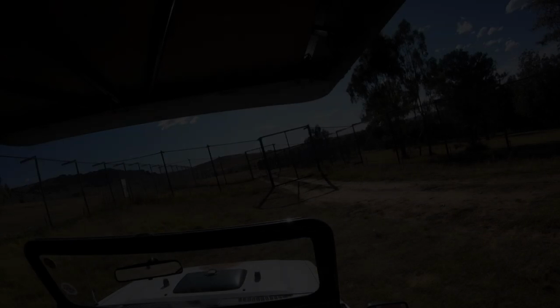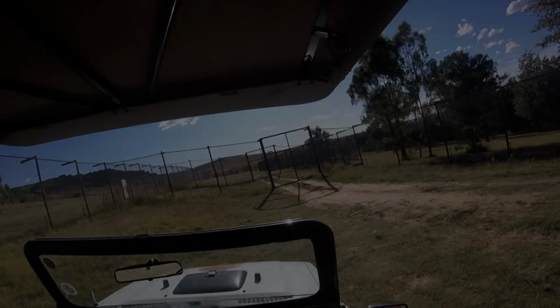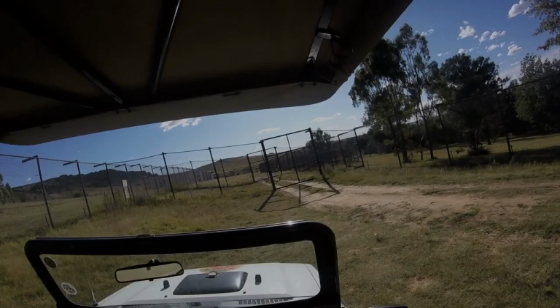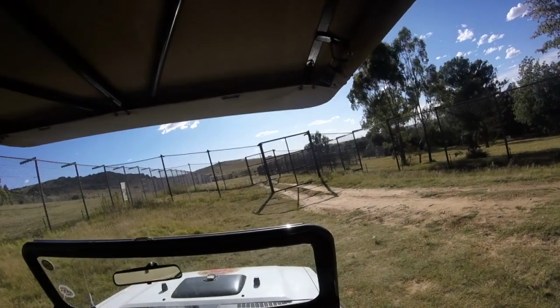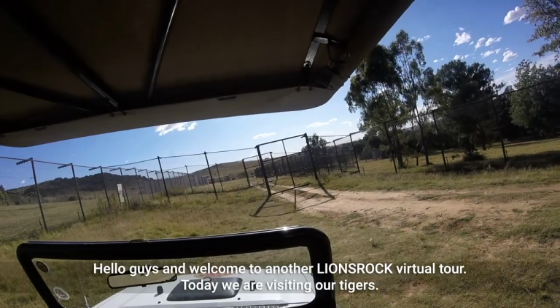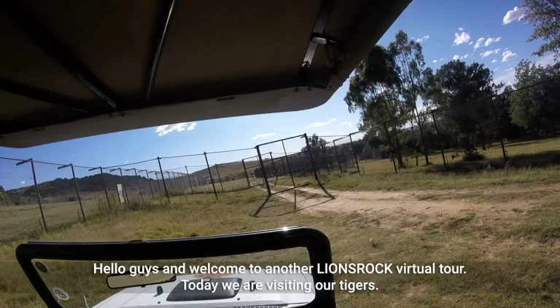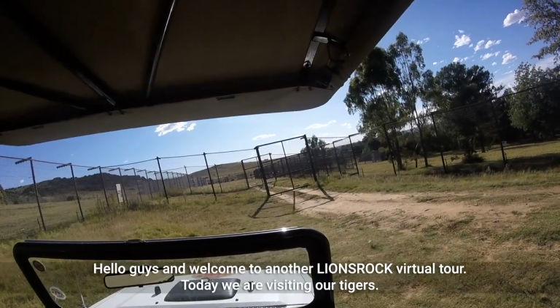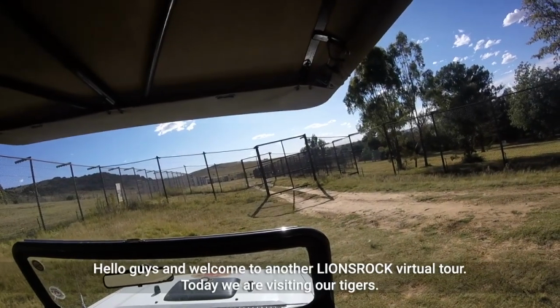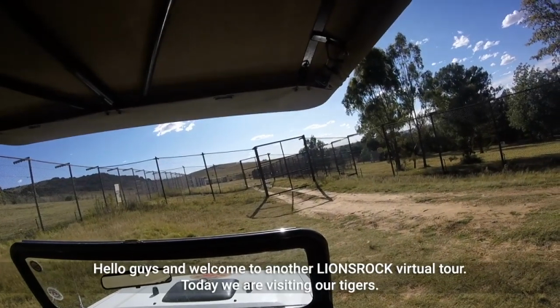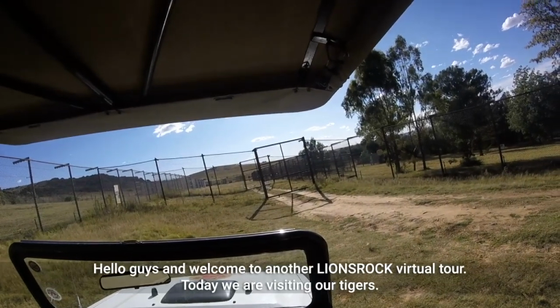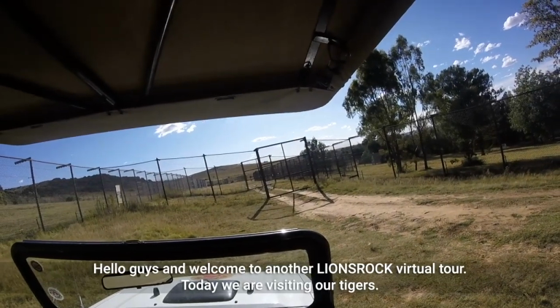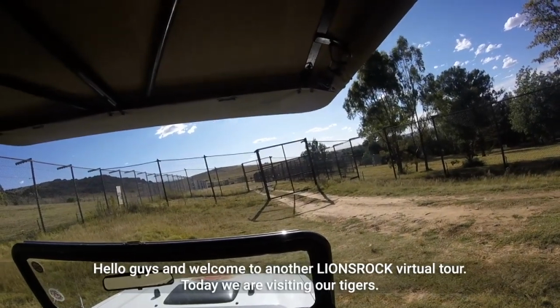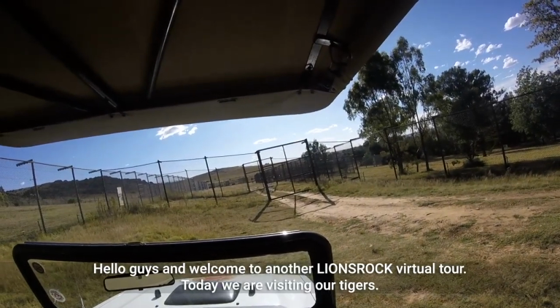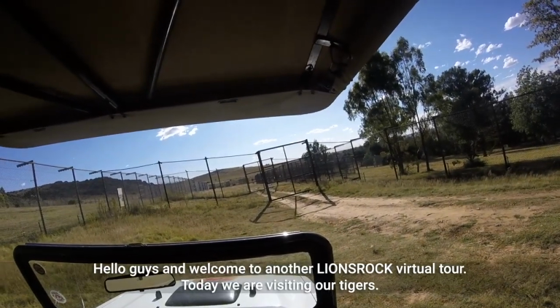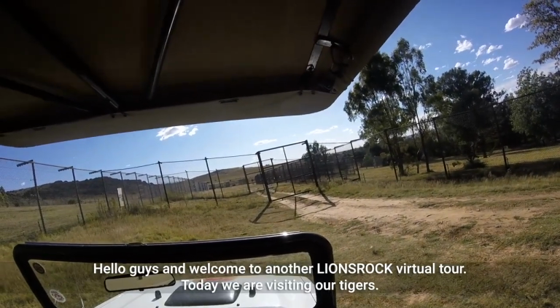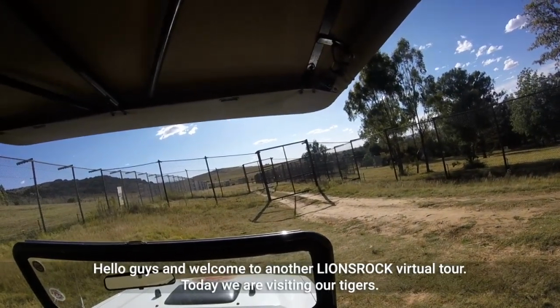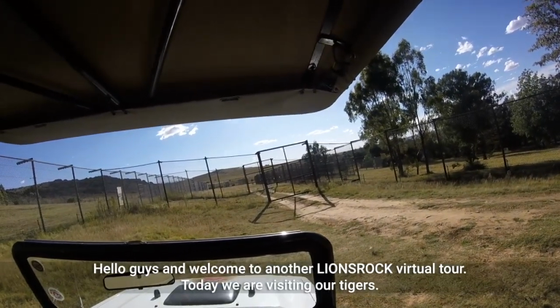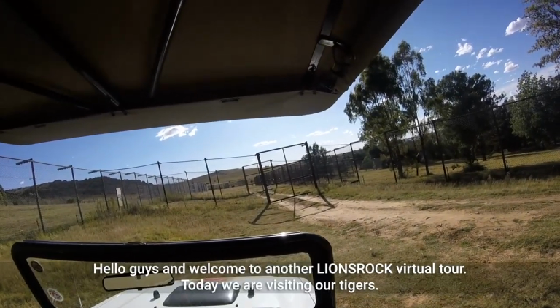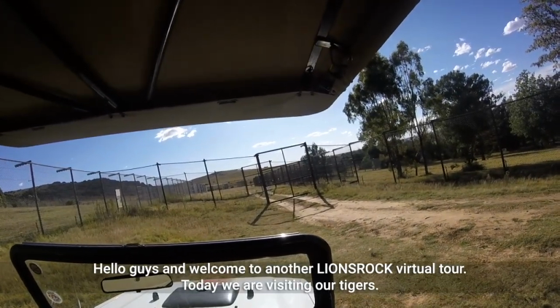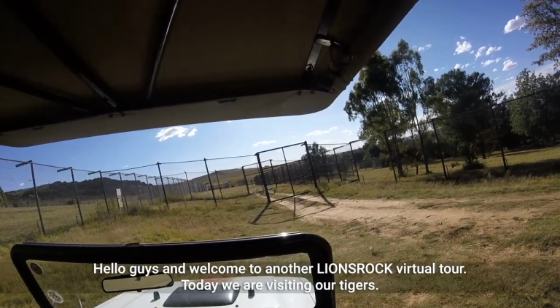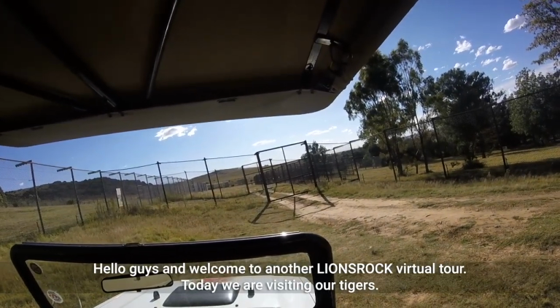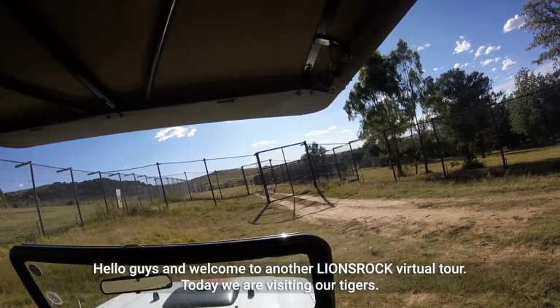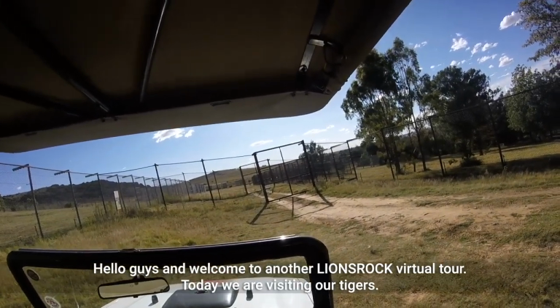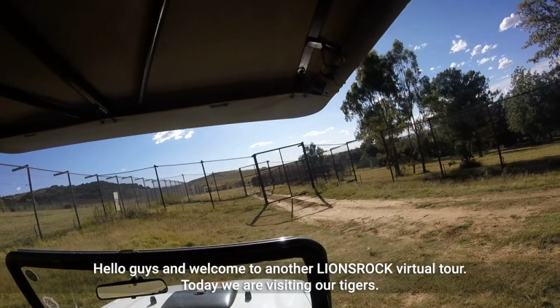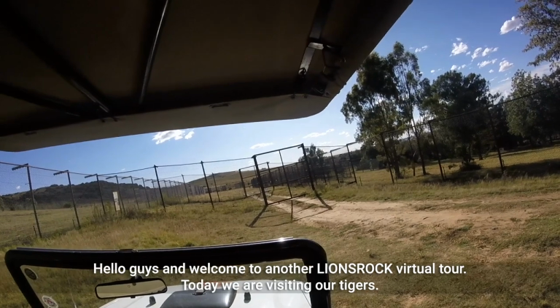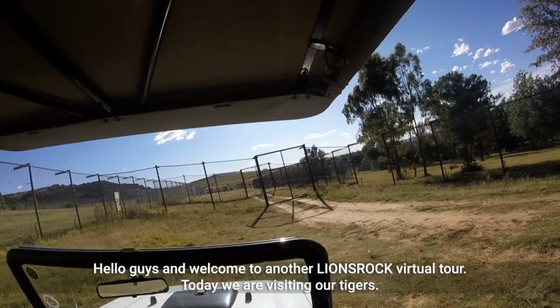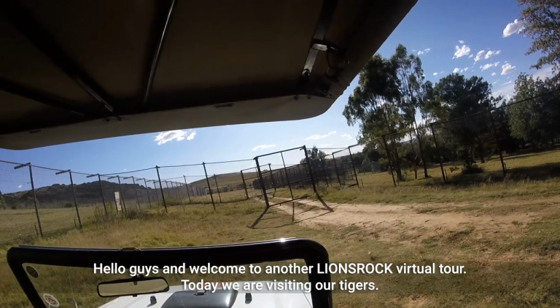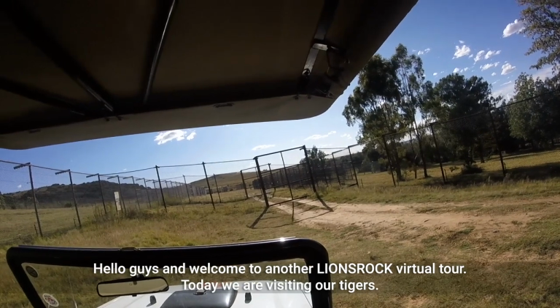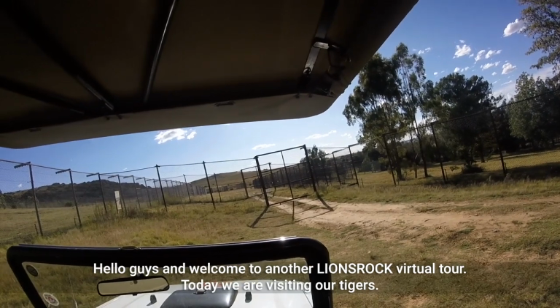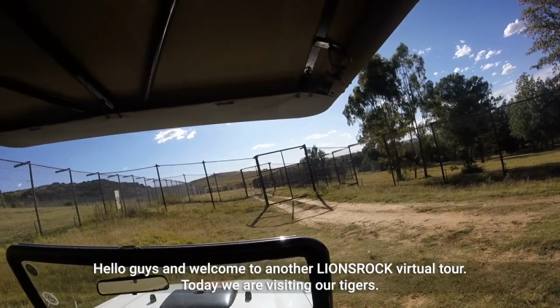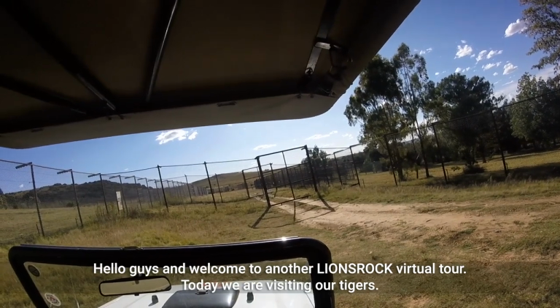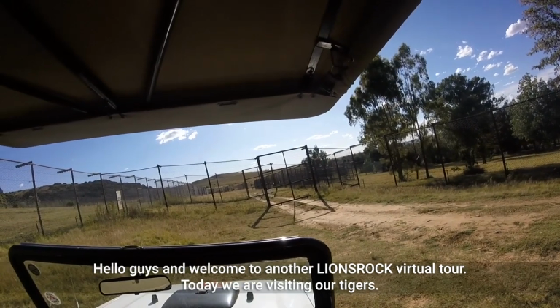Hello guys and welcome to another Lionsrop virtual tour. Today we are visiting our tigers.